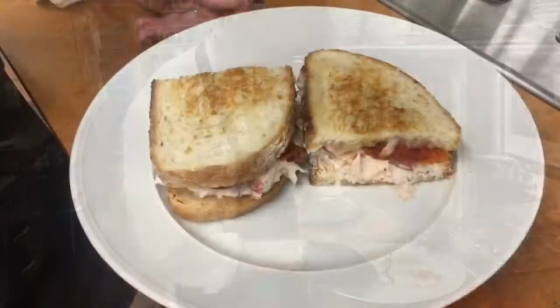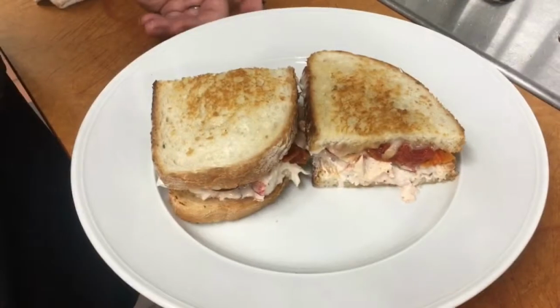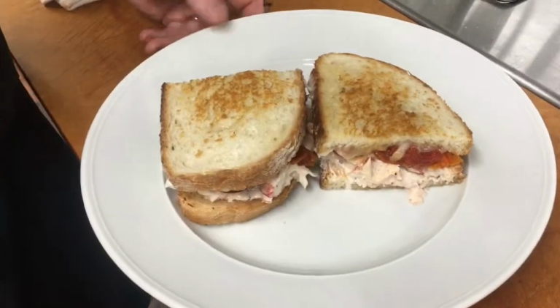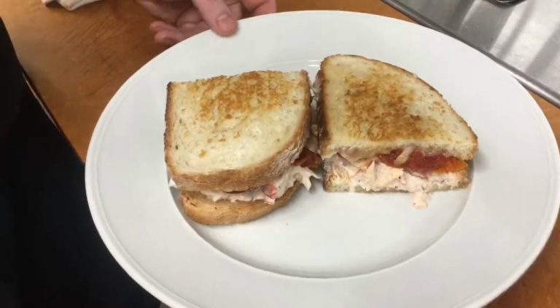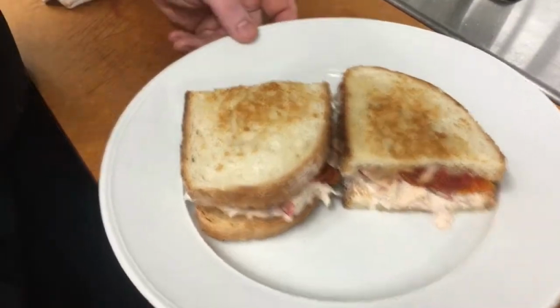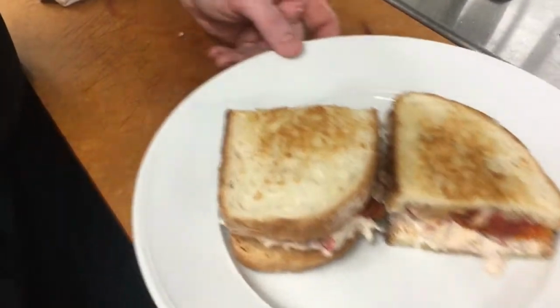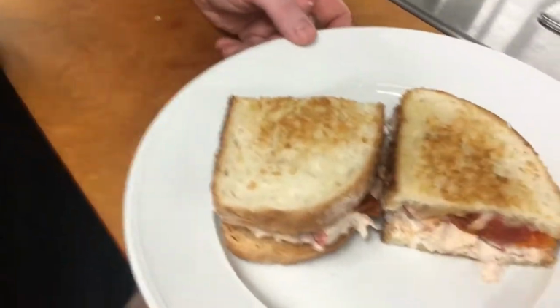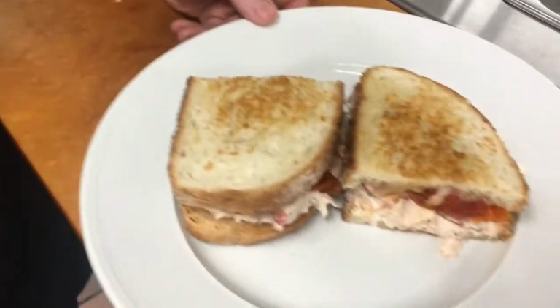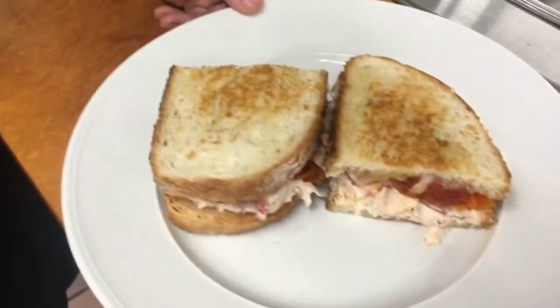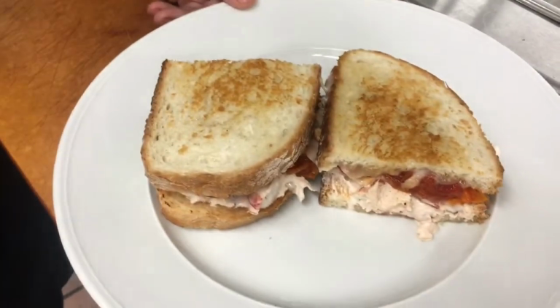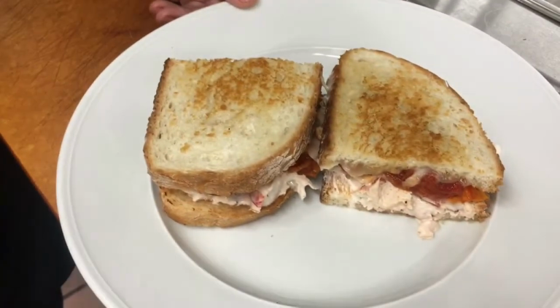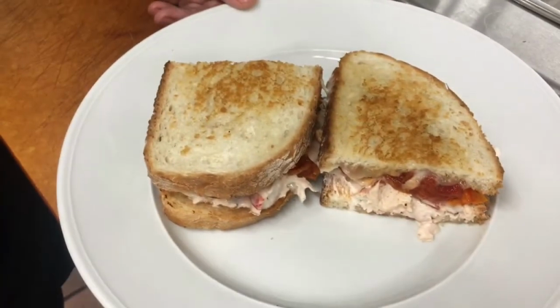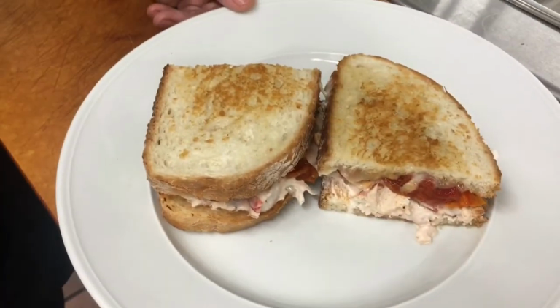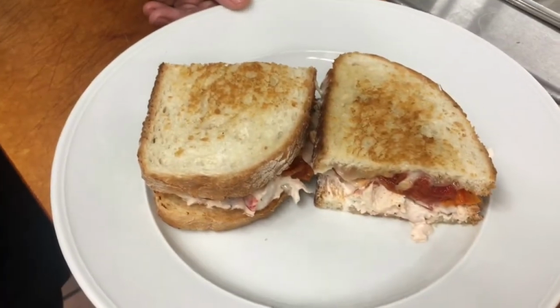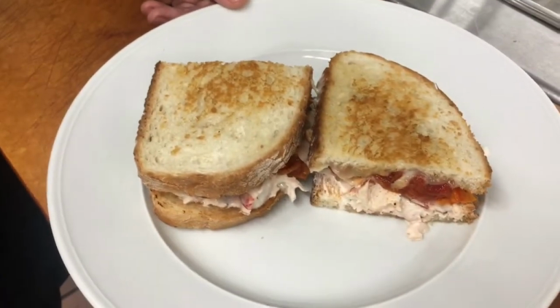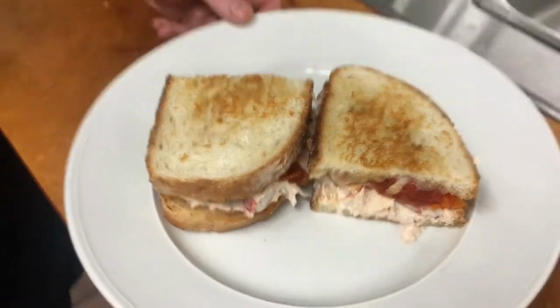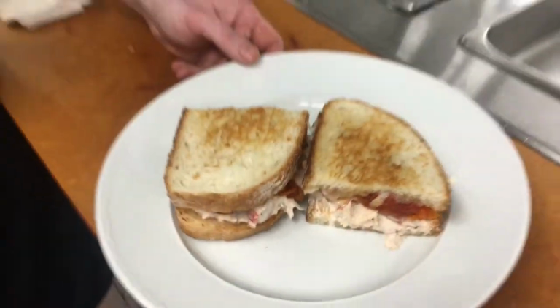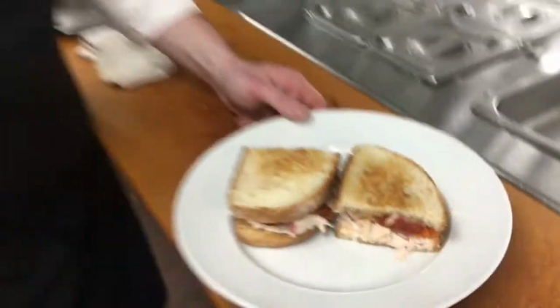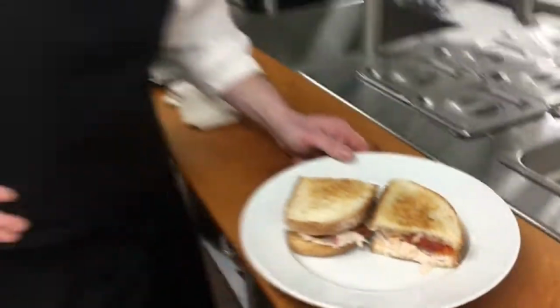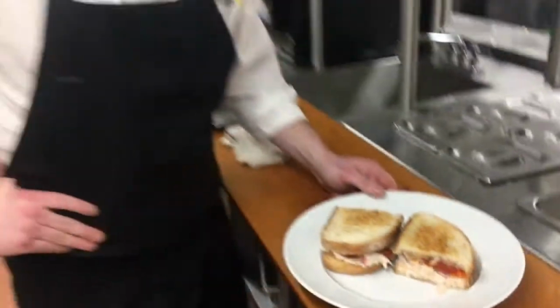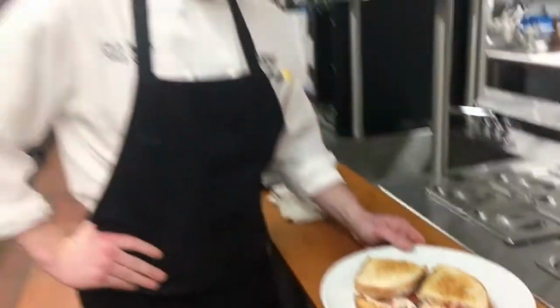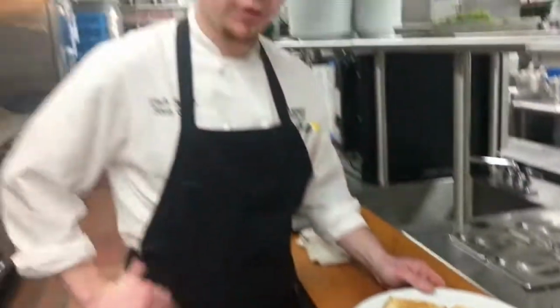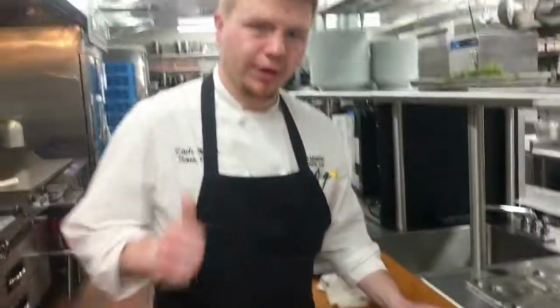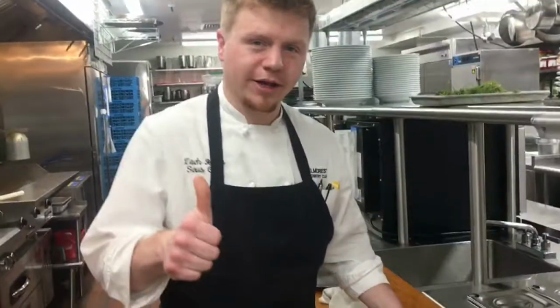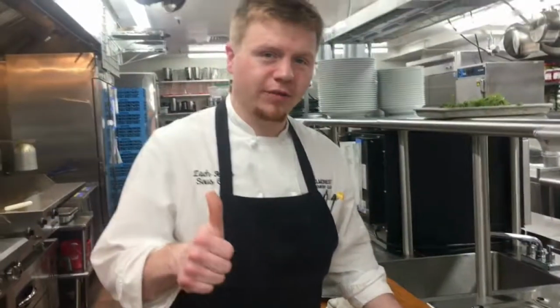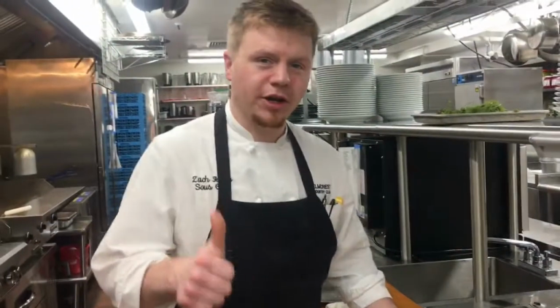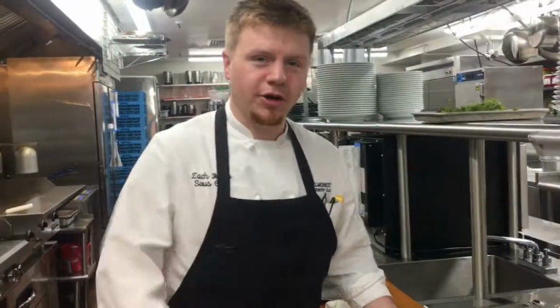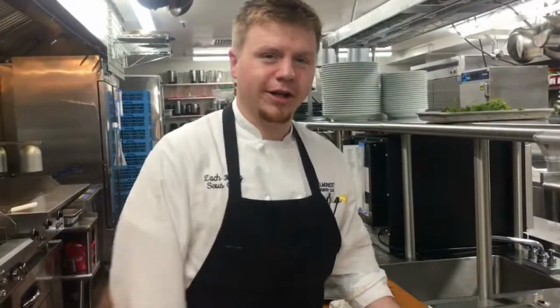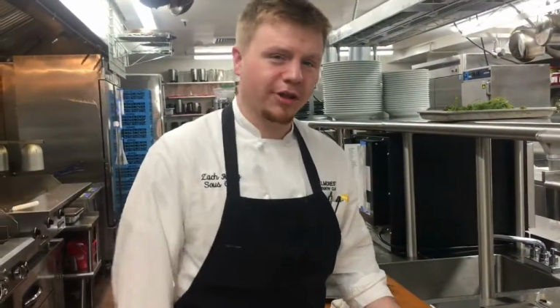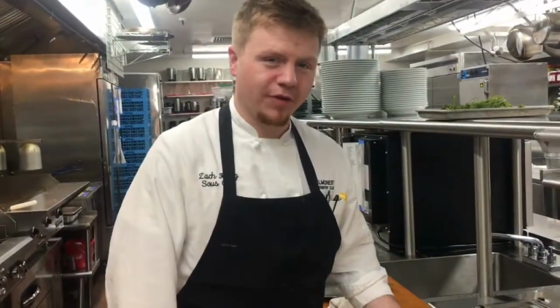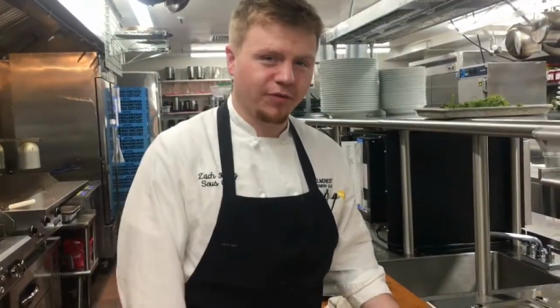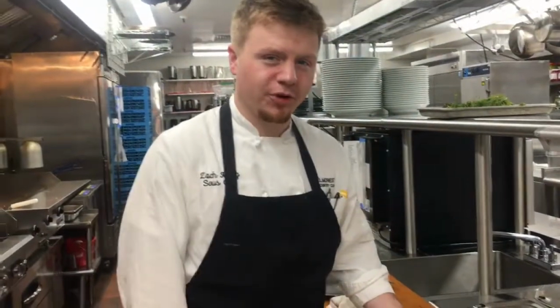And there you have it, our lobster grilled cheese. We hope you like the video and love the food.